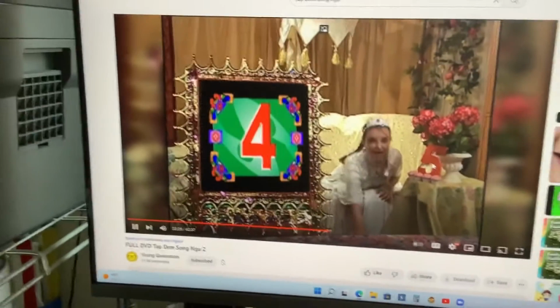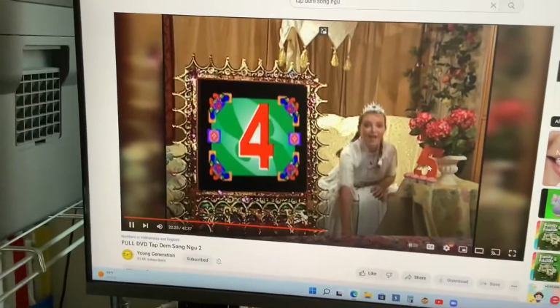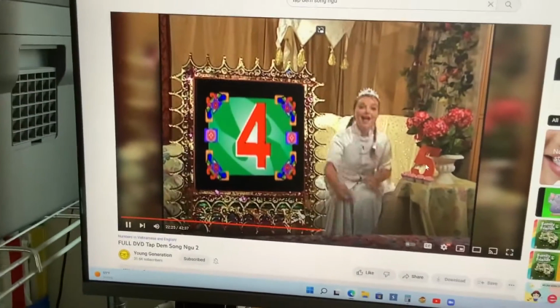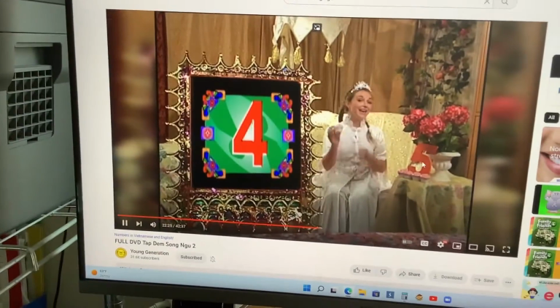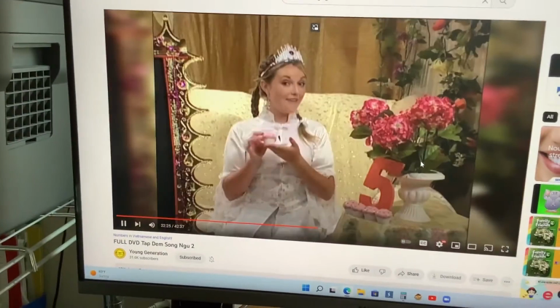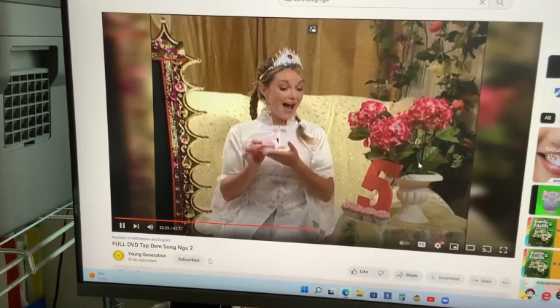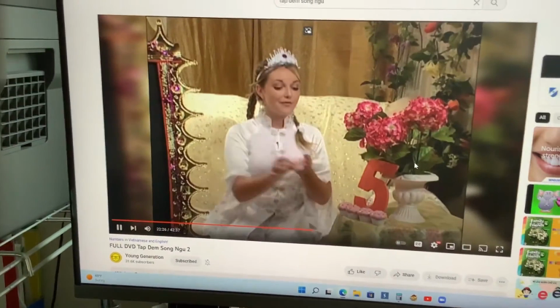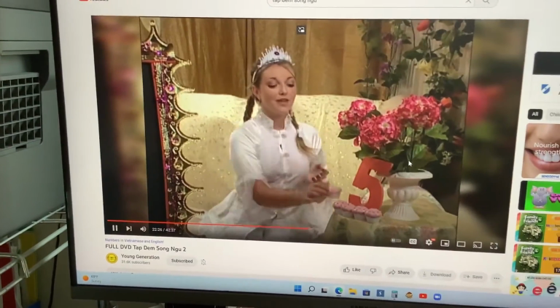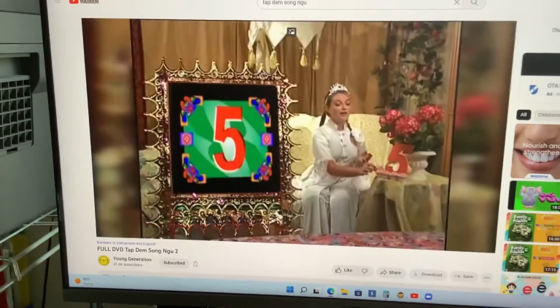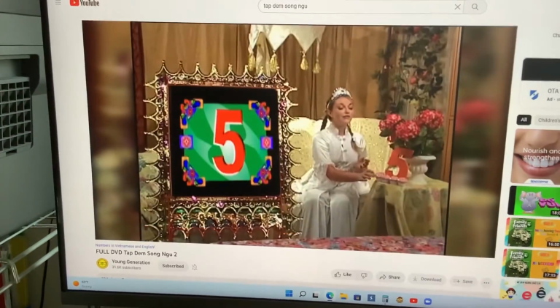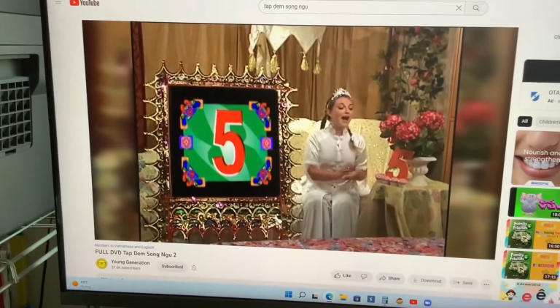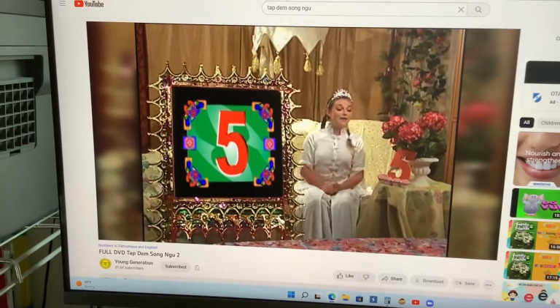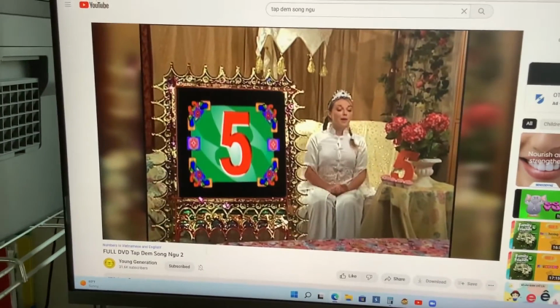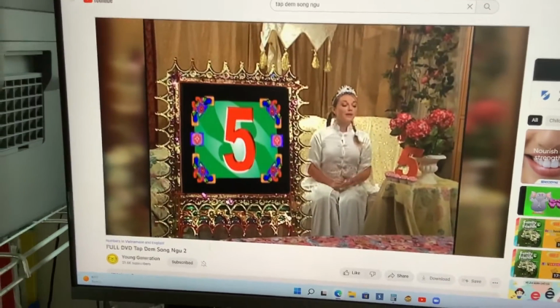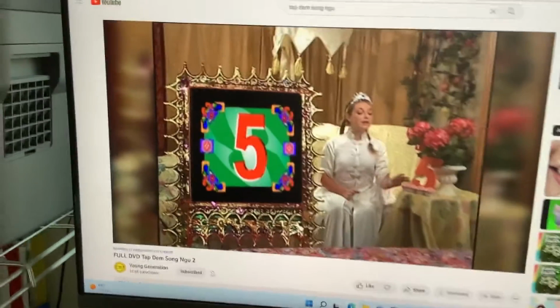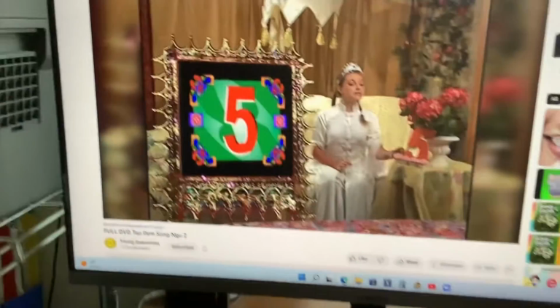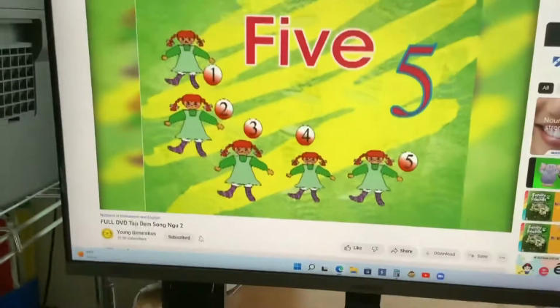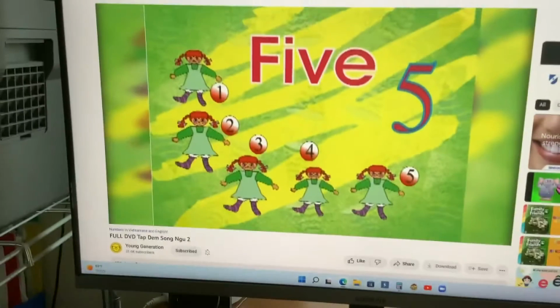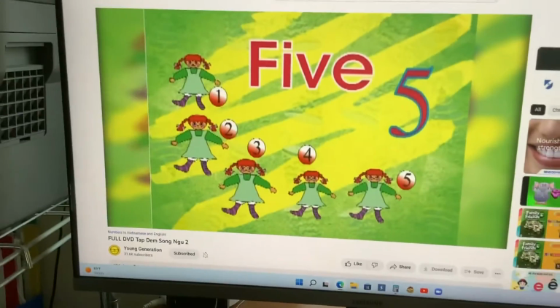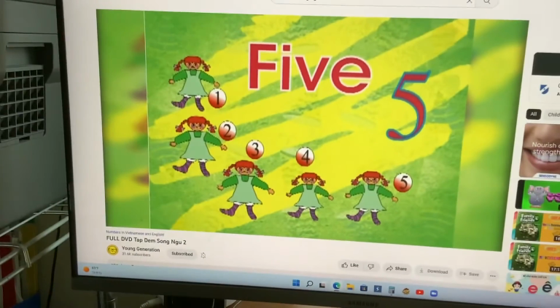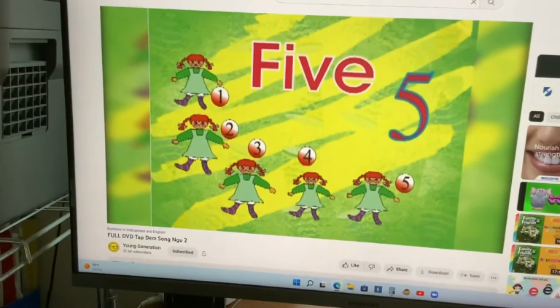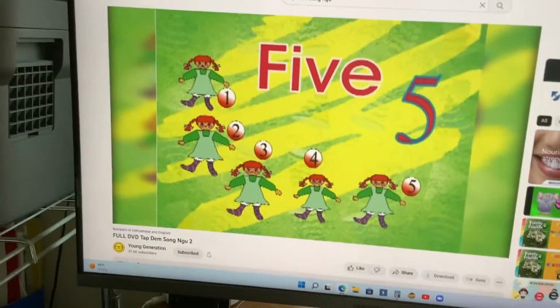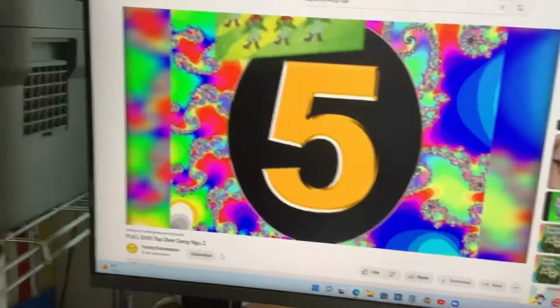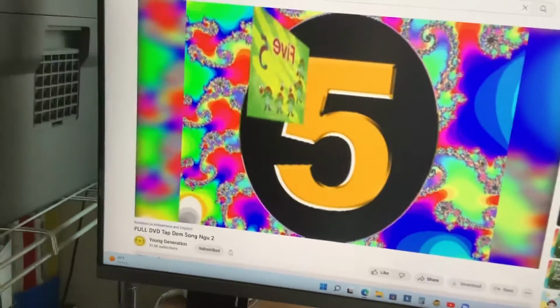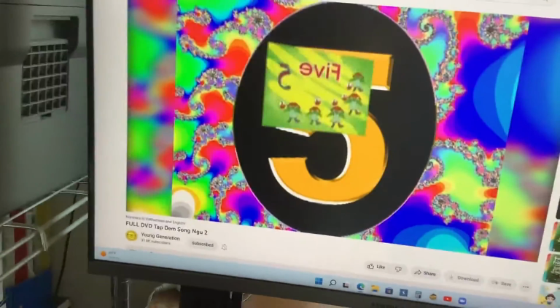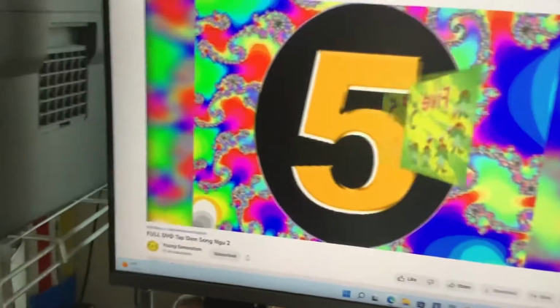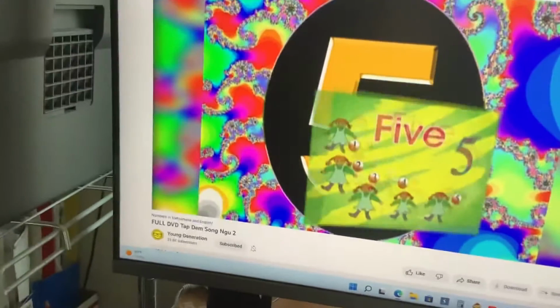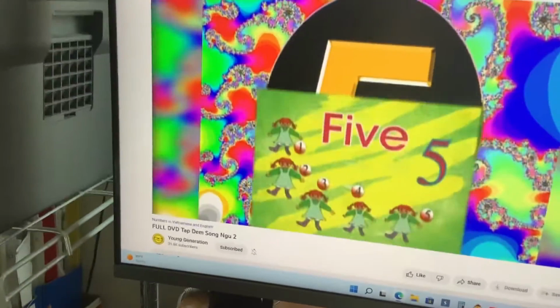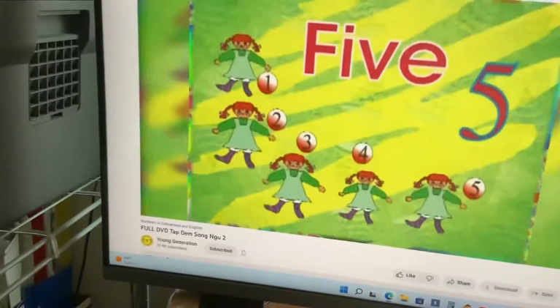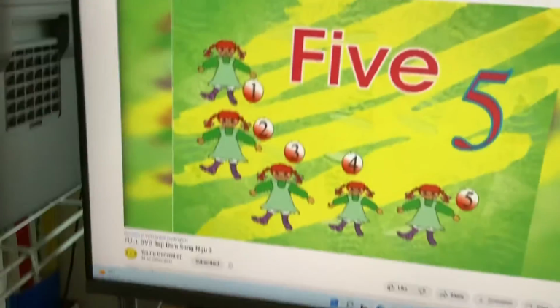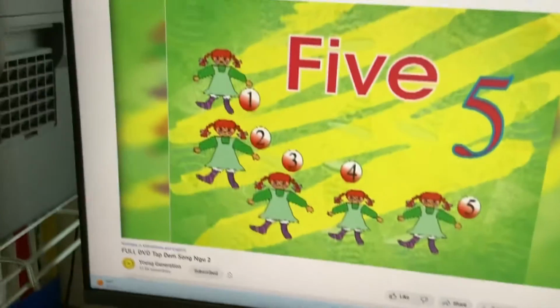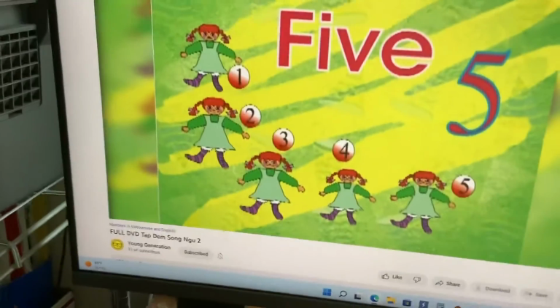And five. Five cupcakes. Yes. You're very smart.